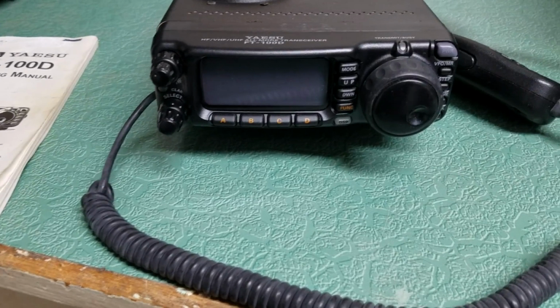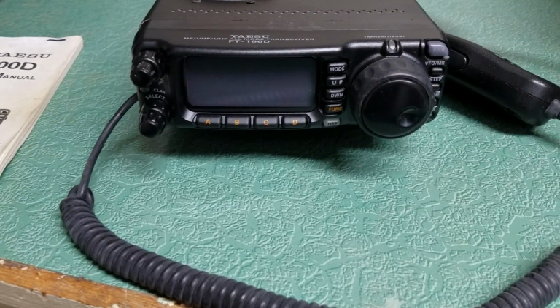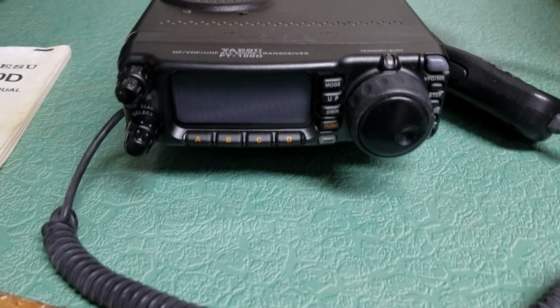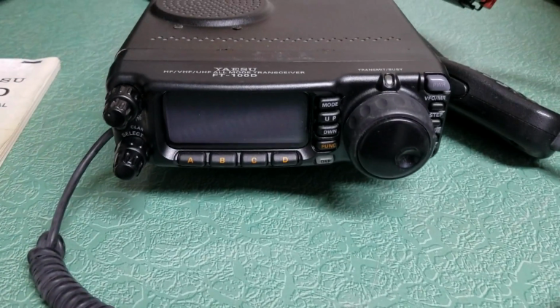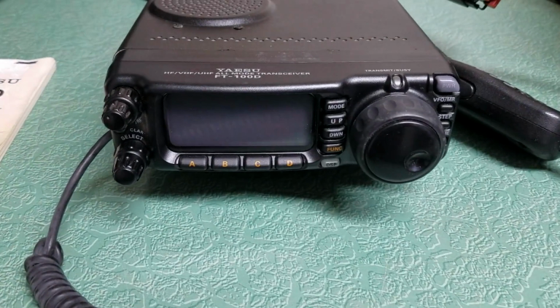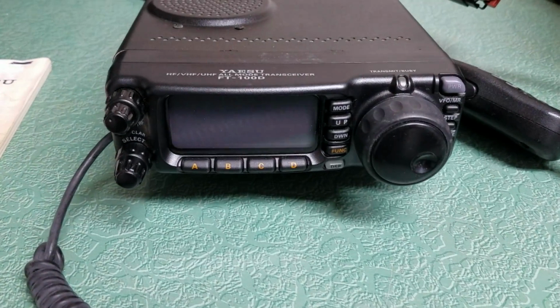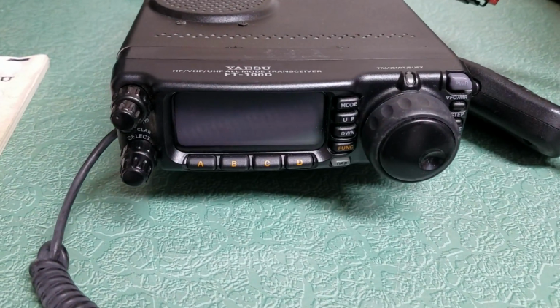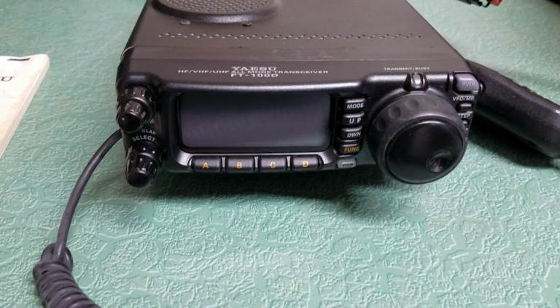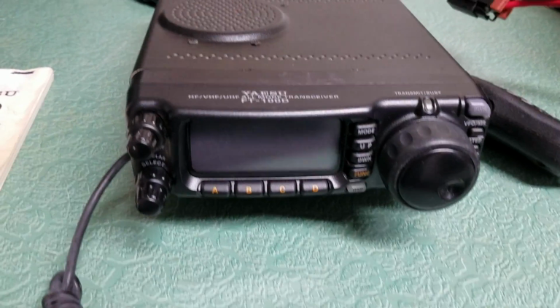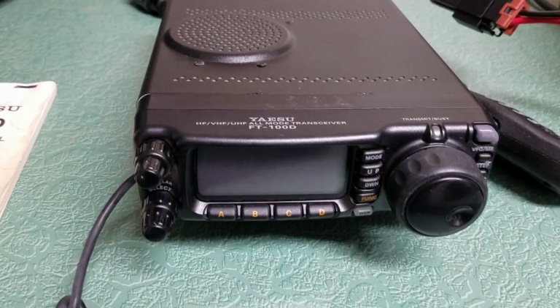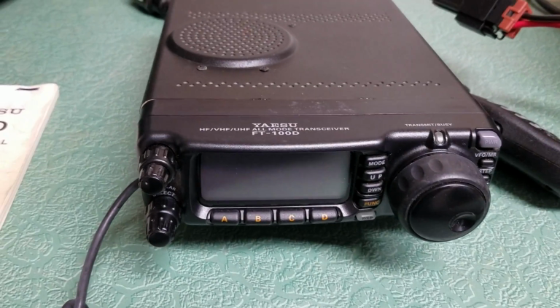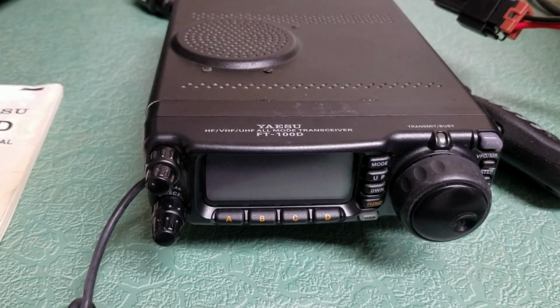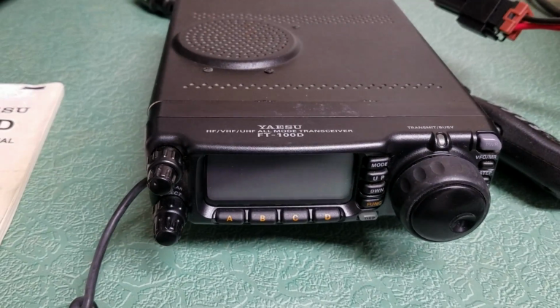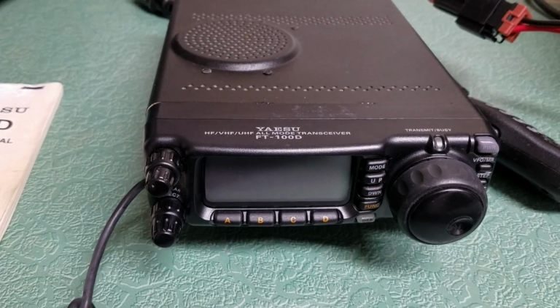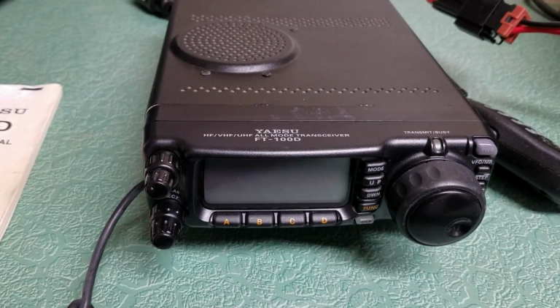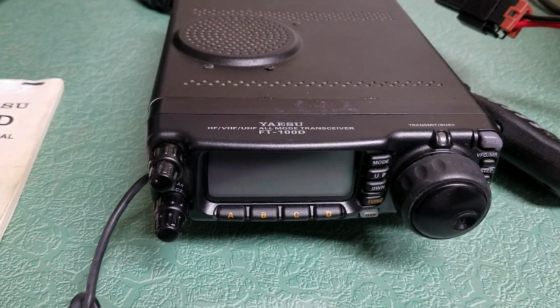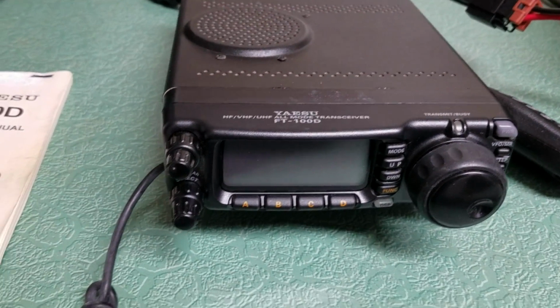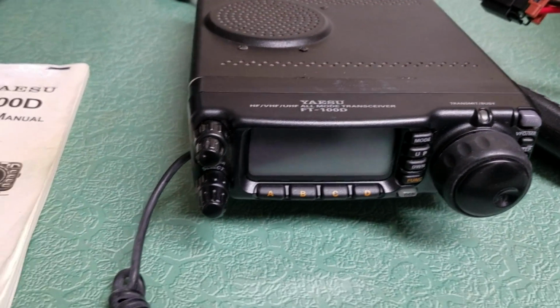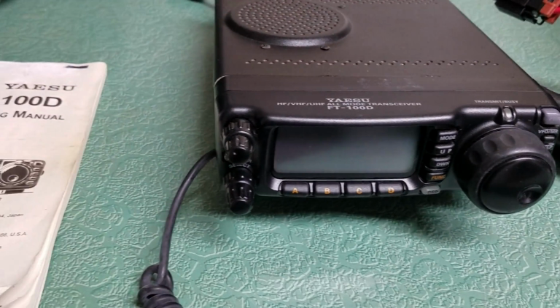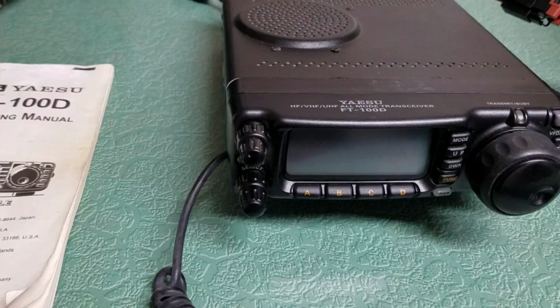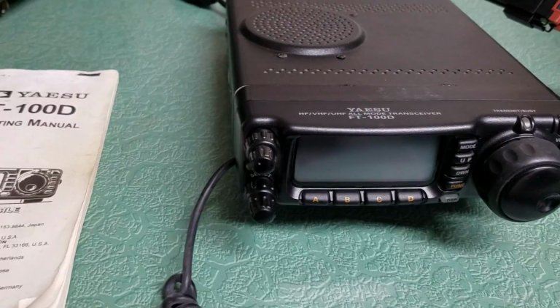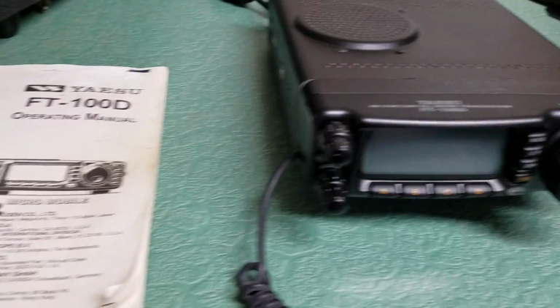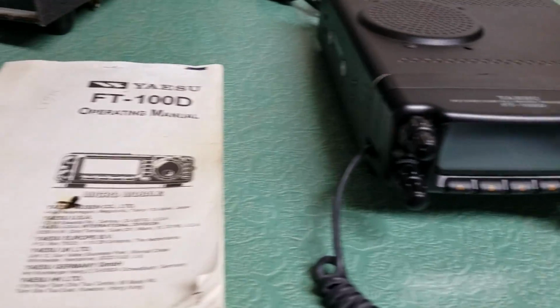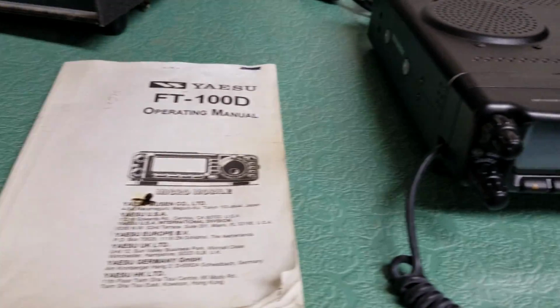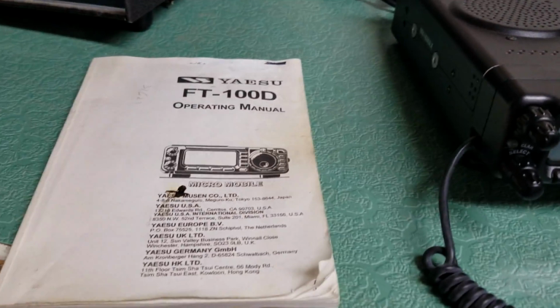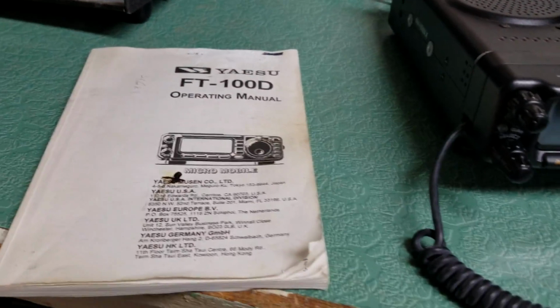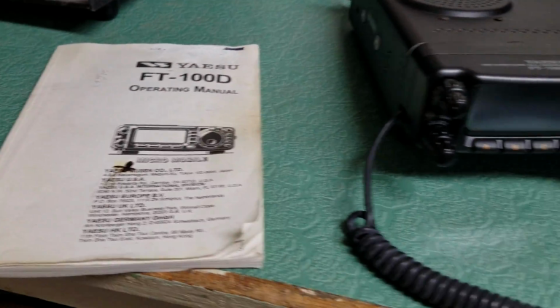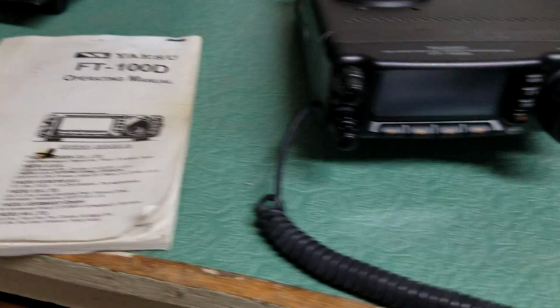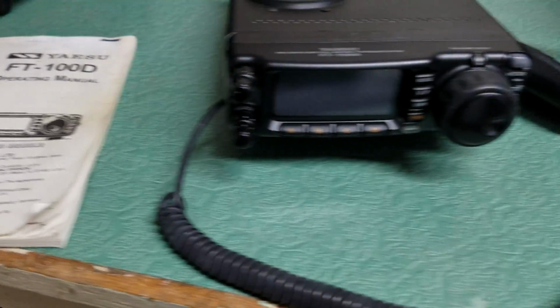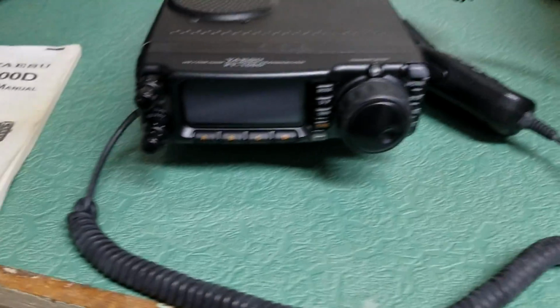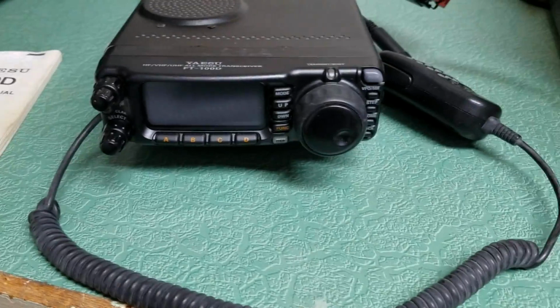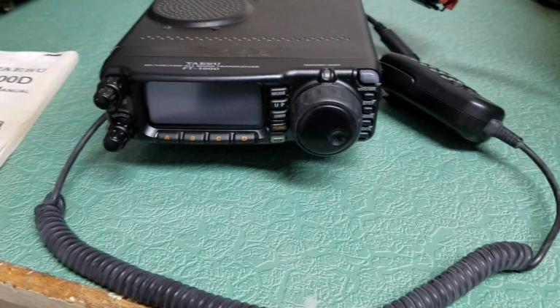Here's a very nice example of the Yaesu model FT-100 Delta, the 100D. Of course there's the operating manual there.